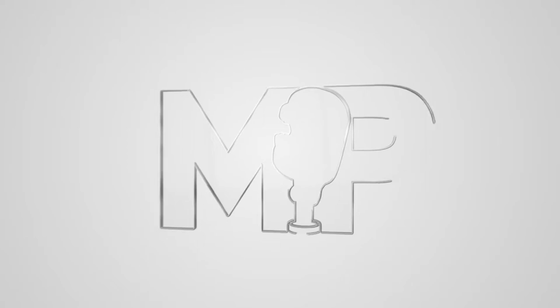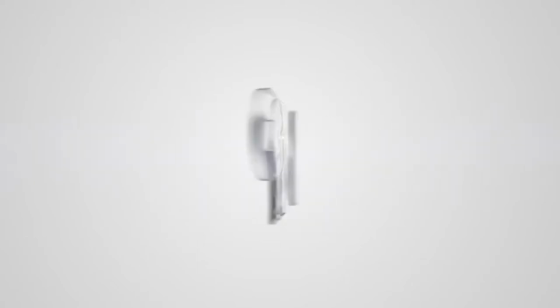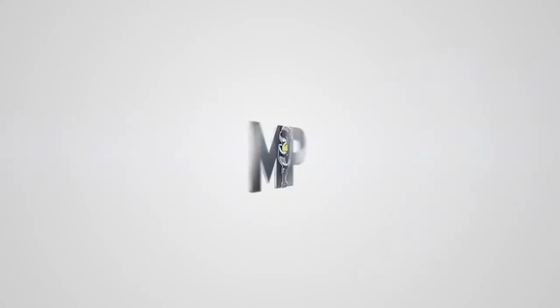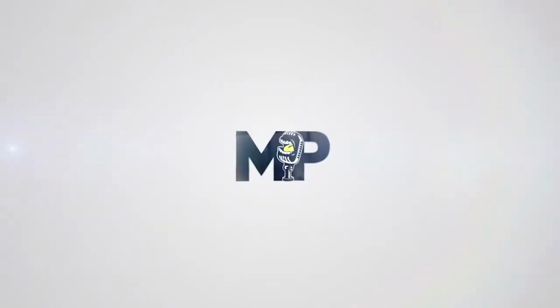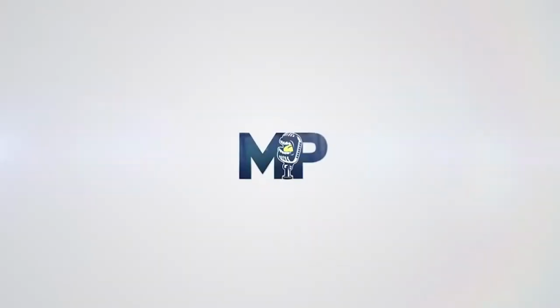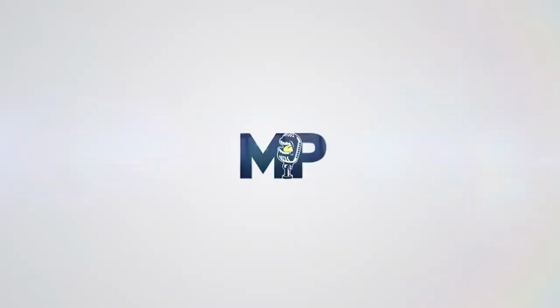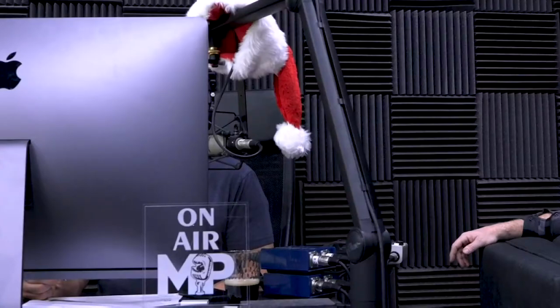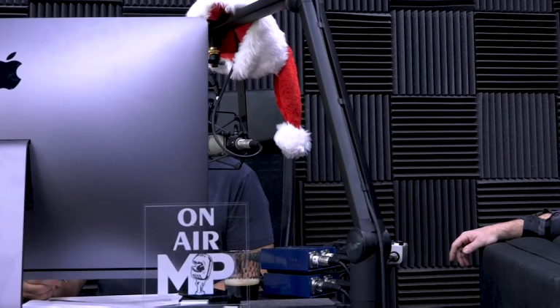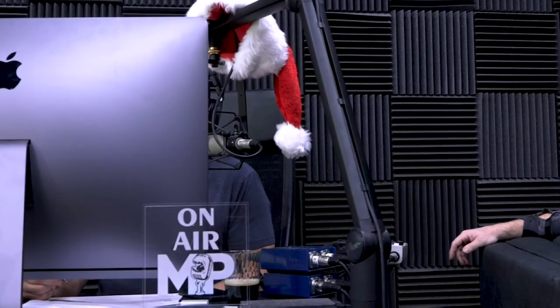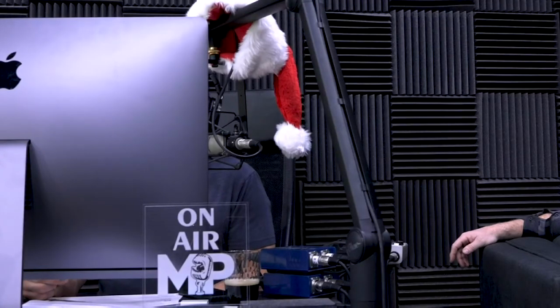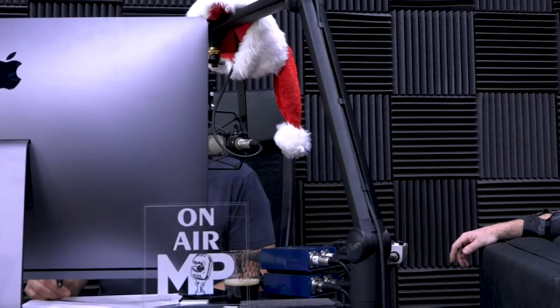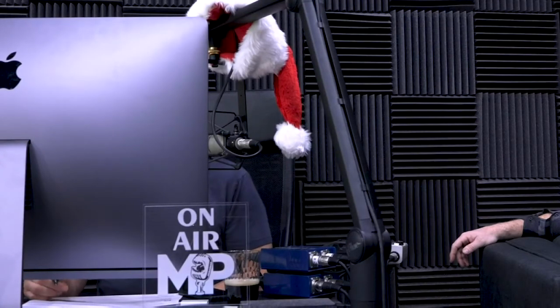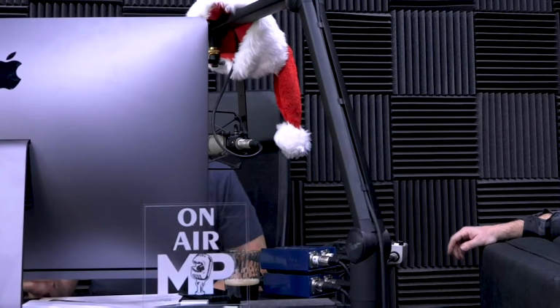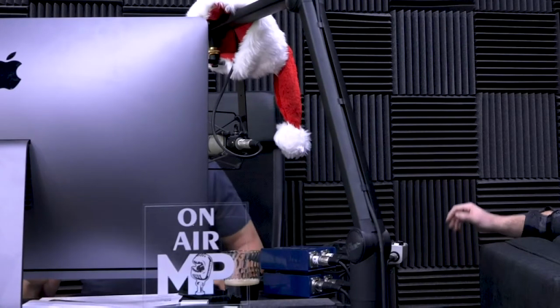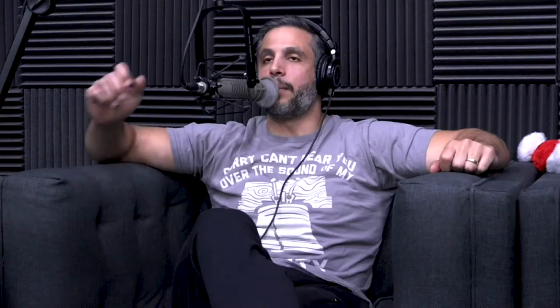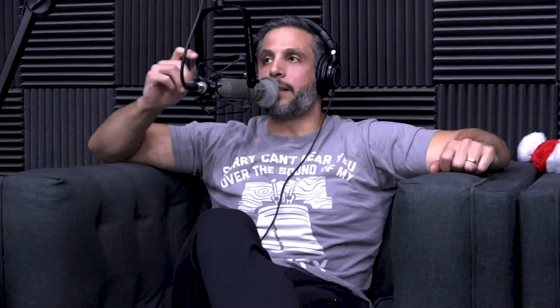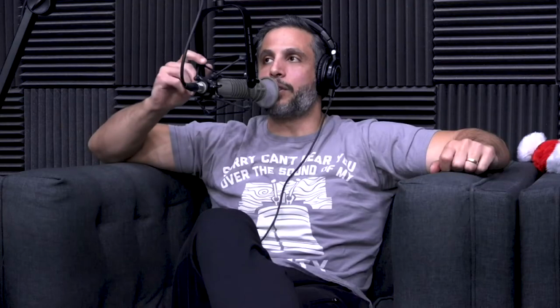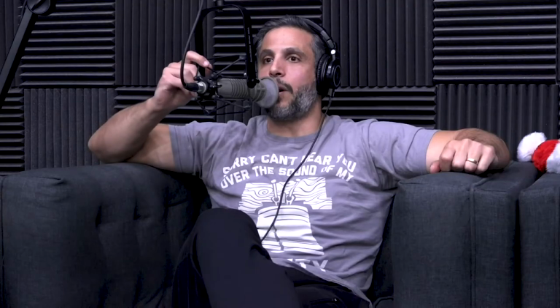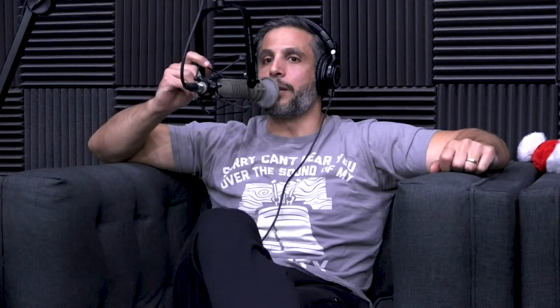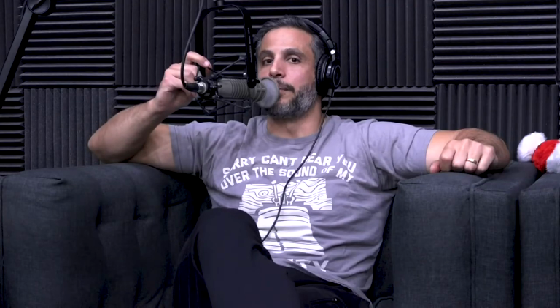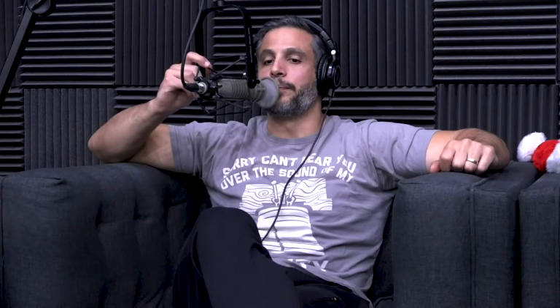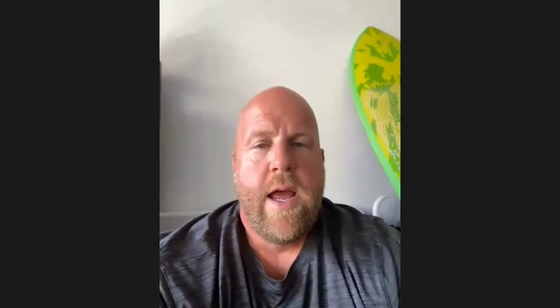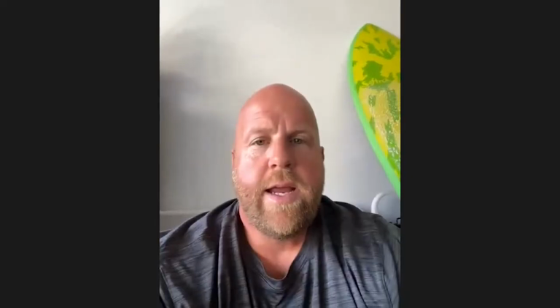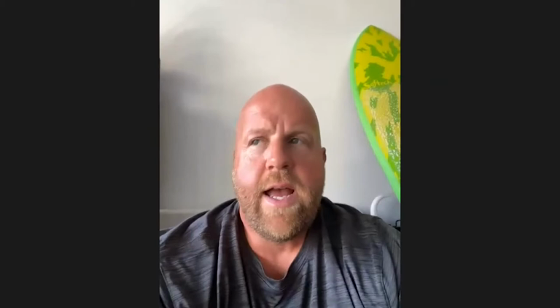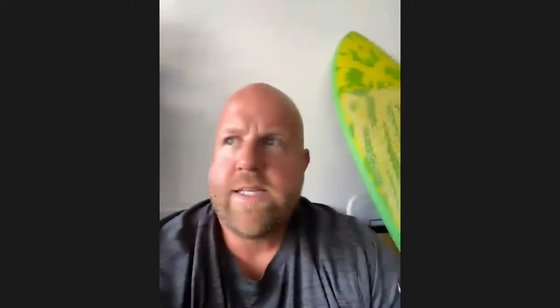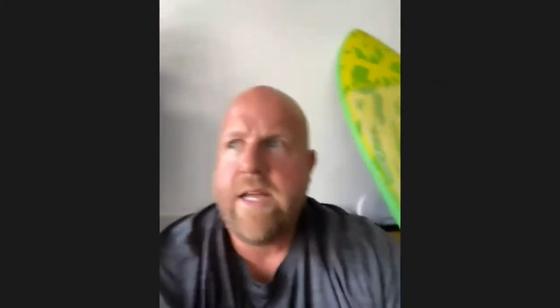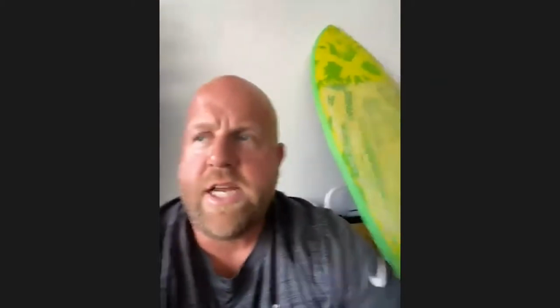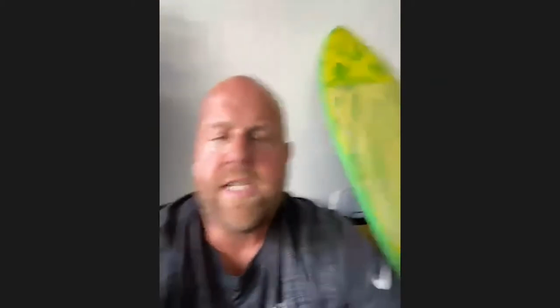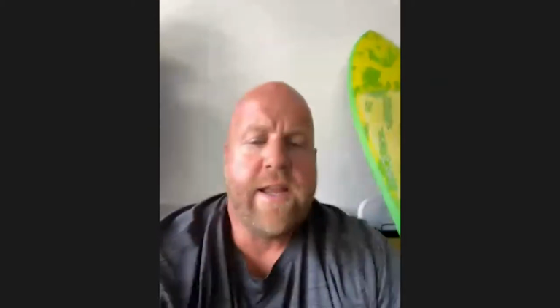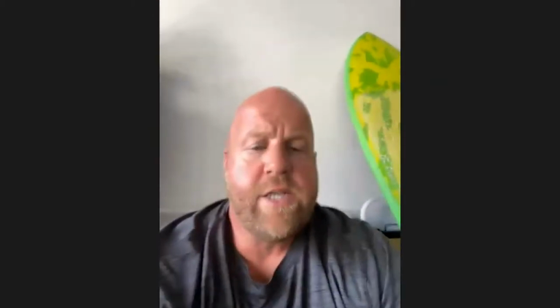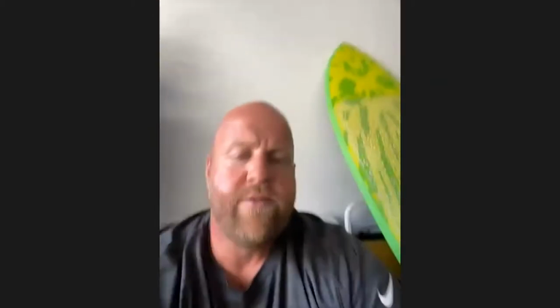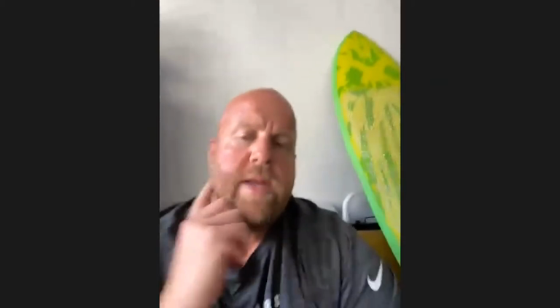Our next caller is Jason from Florida. Hey, what's up Jason? What's your question? Hey guys, Jason down at Jacksonville Beach.